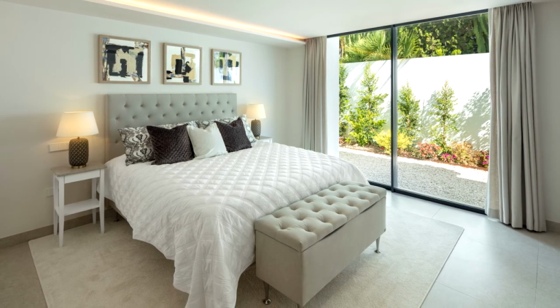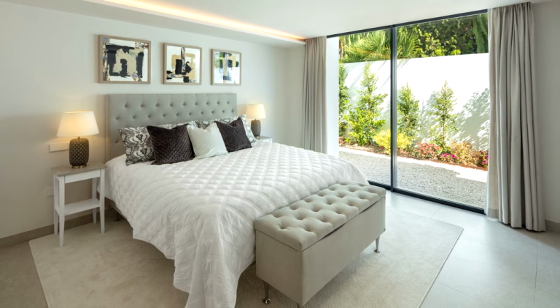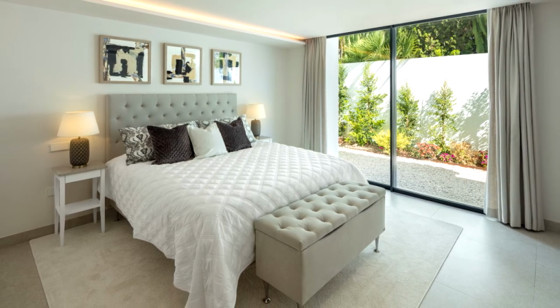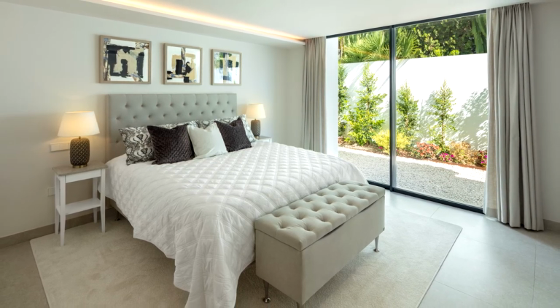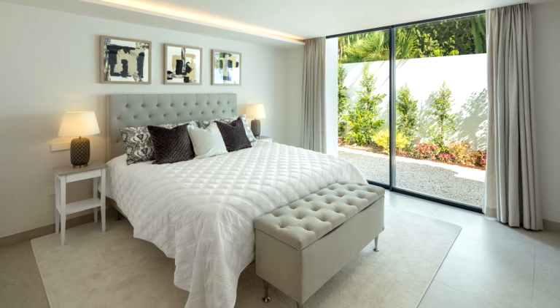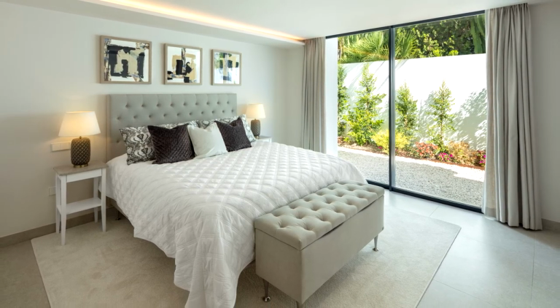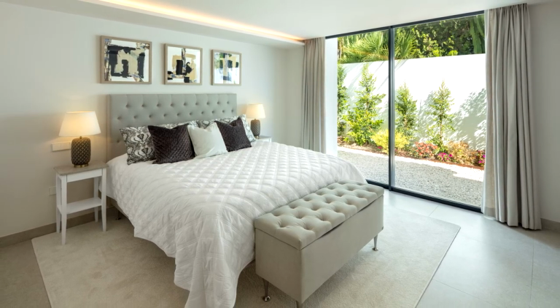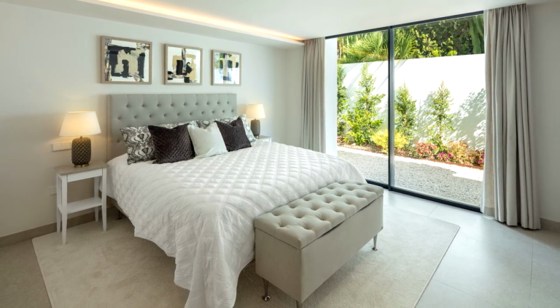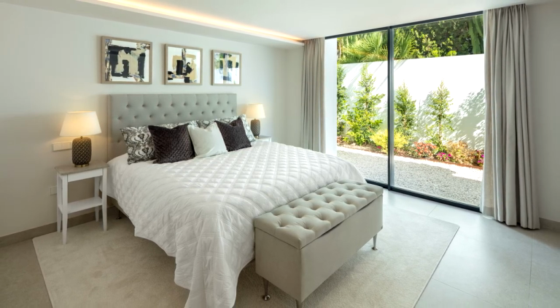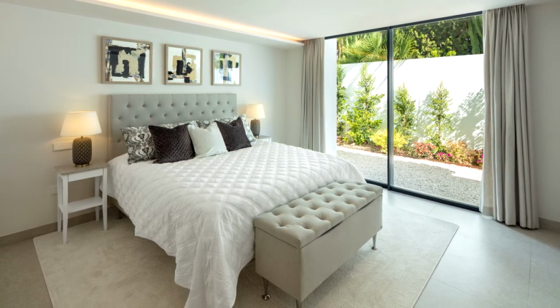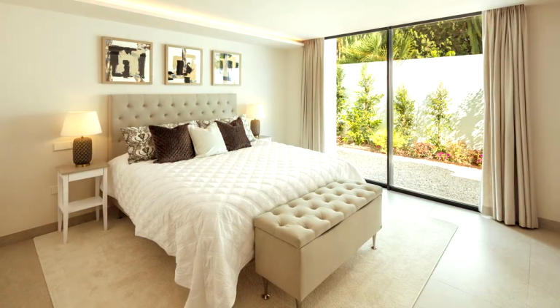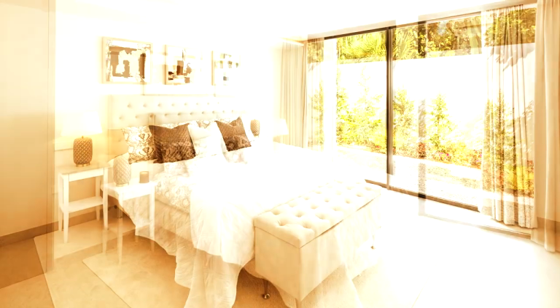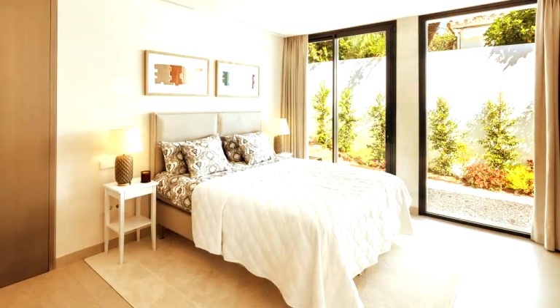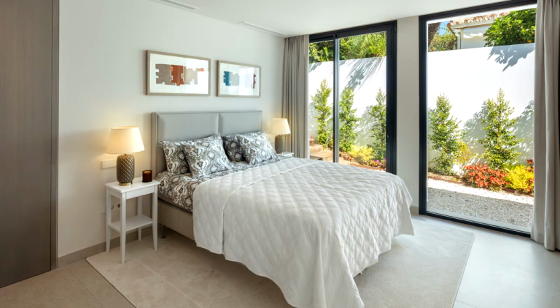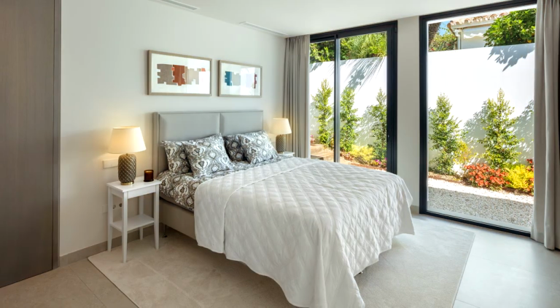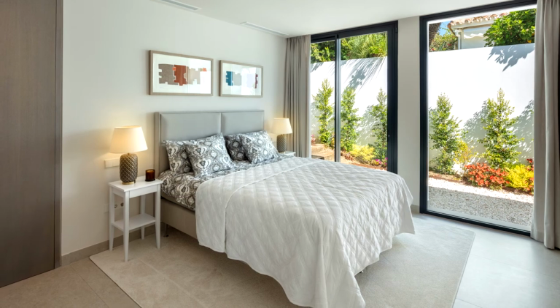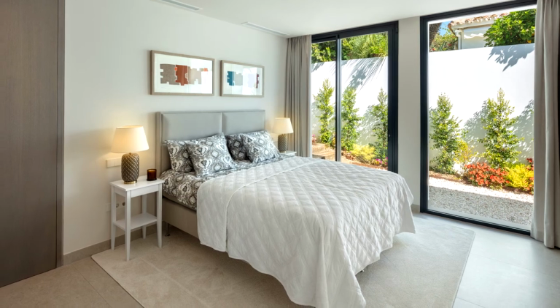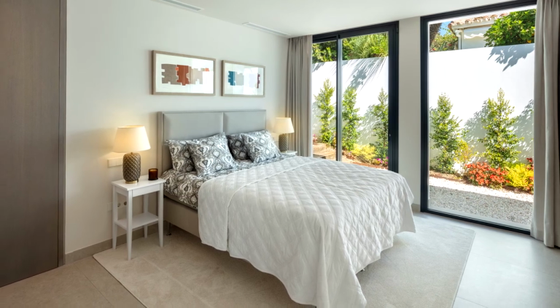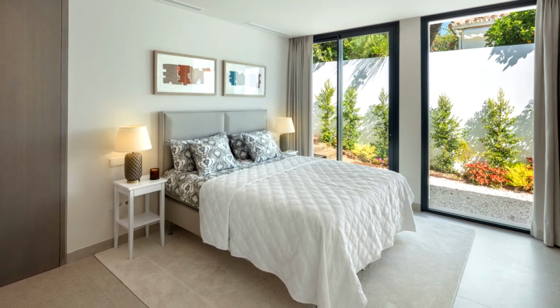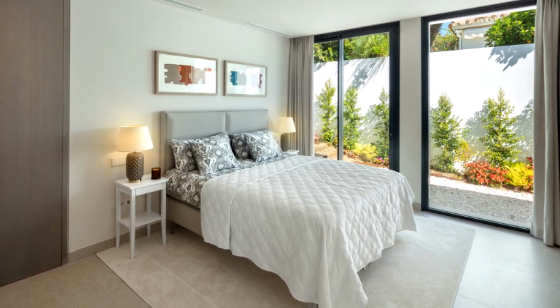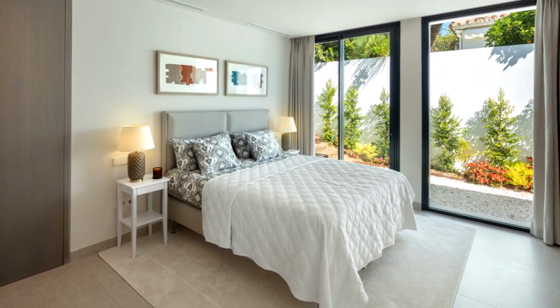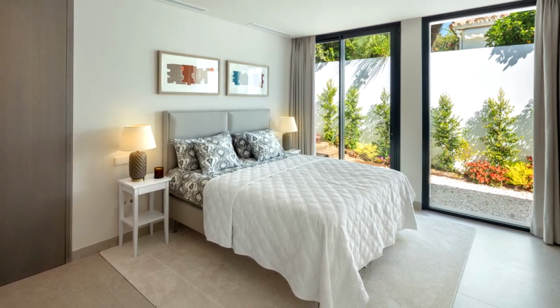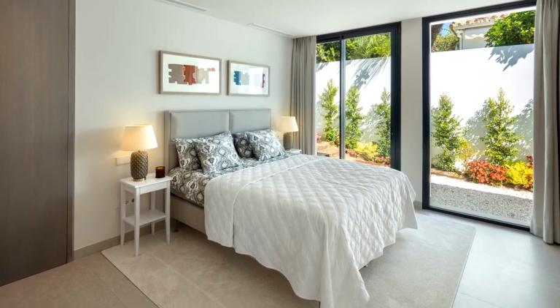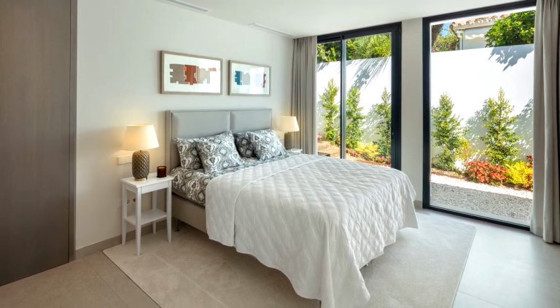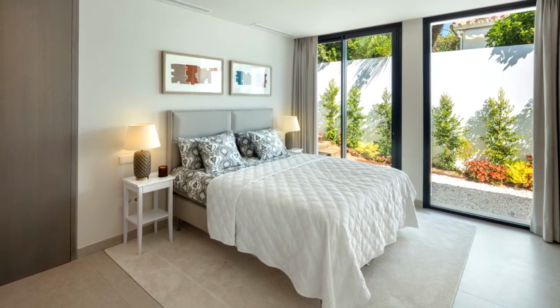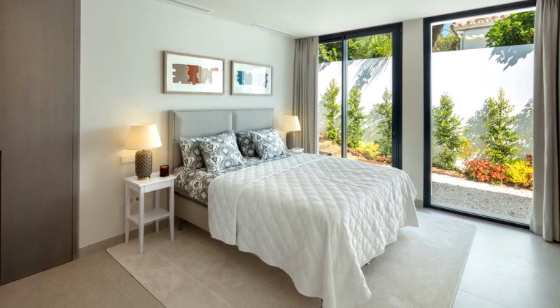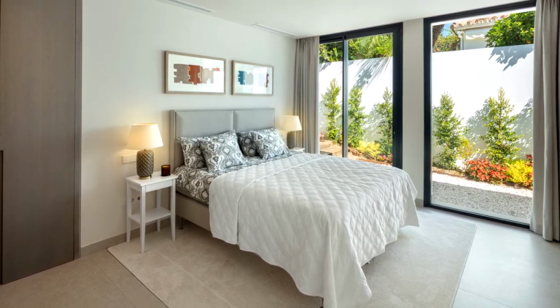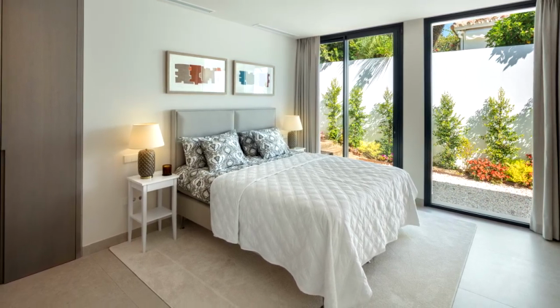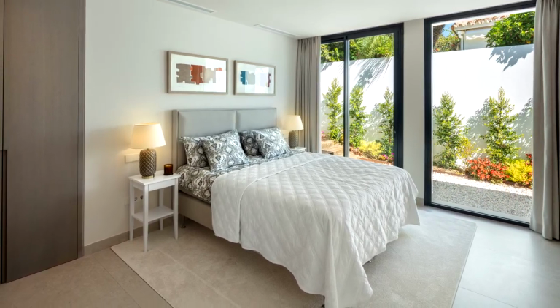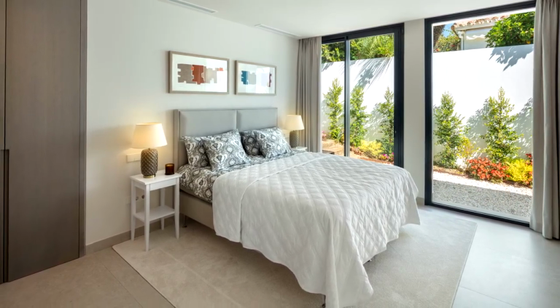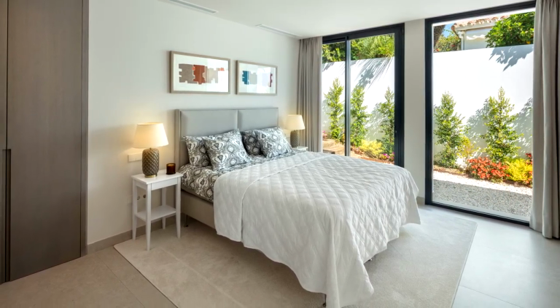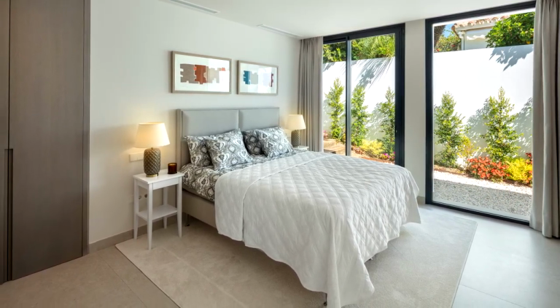The villa has five bedrooms including the master suite and a separate suite for guests or staff, plus three other guest bedrooms.